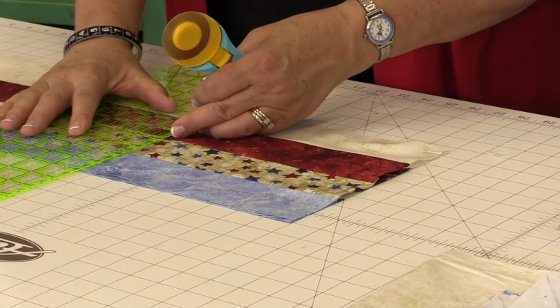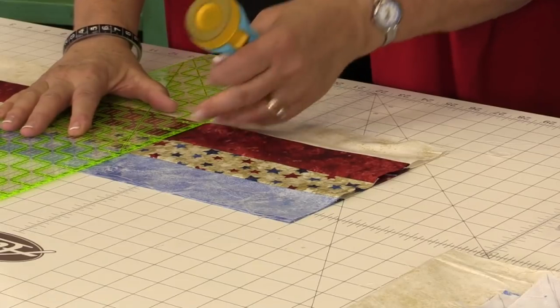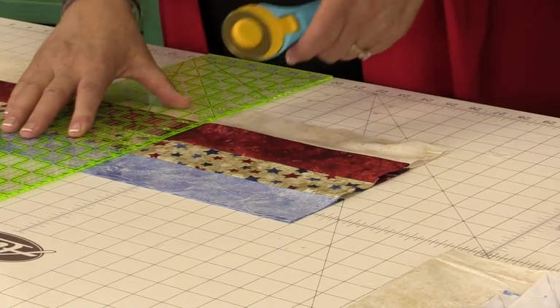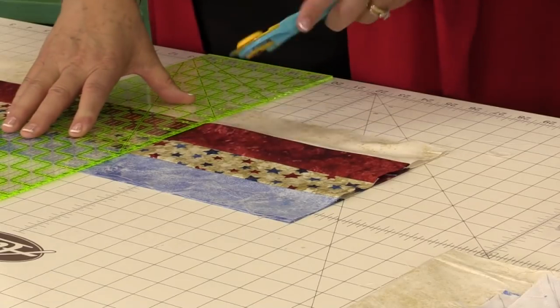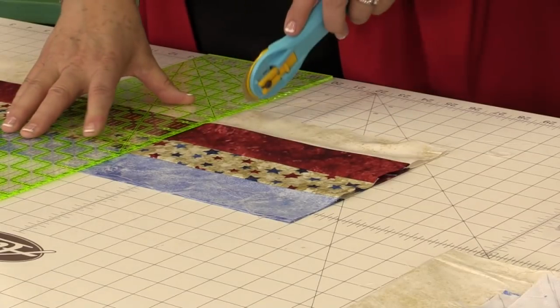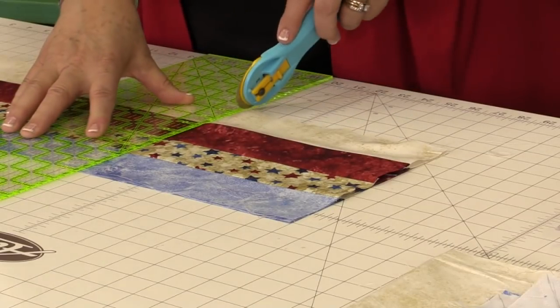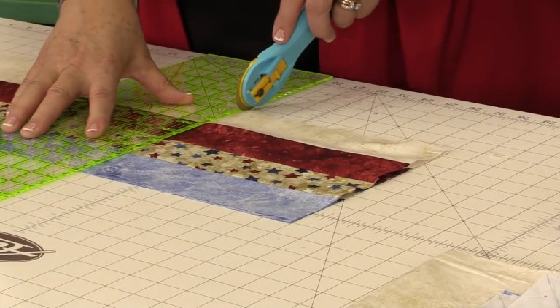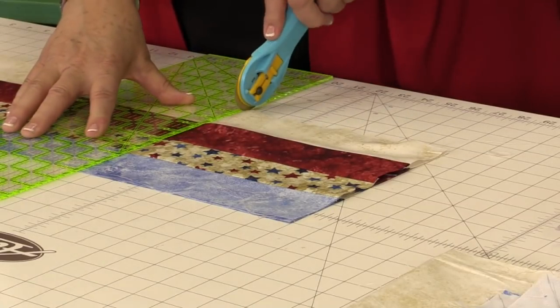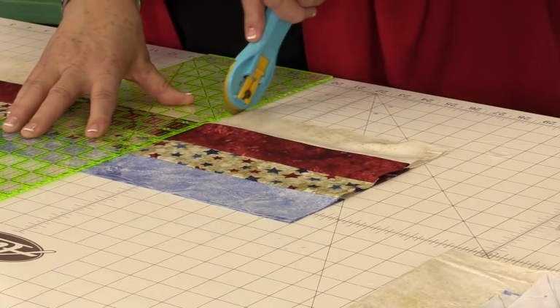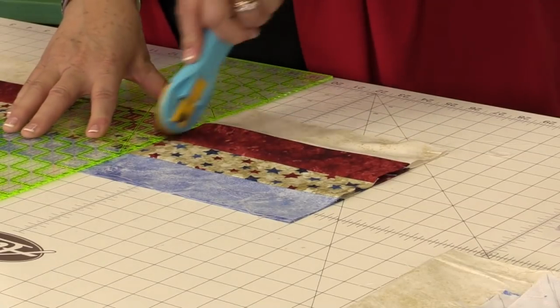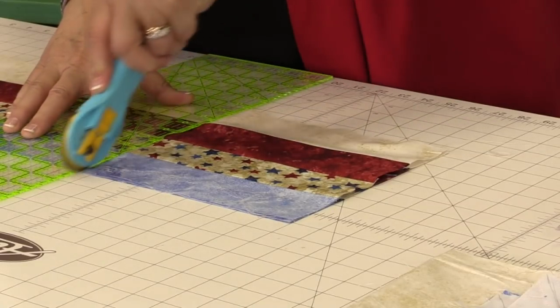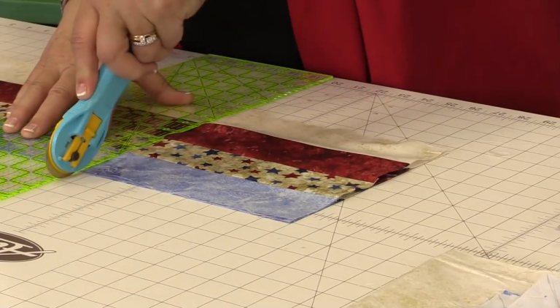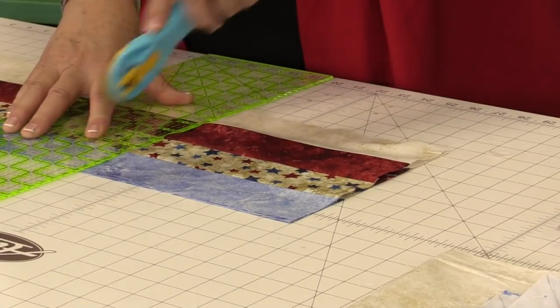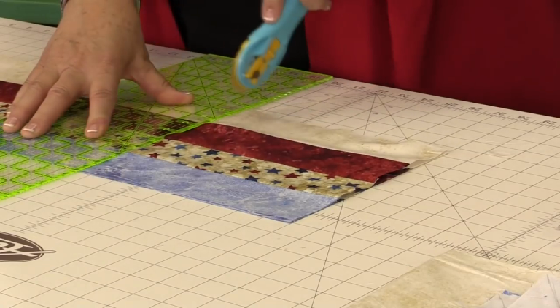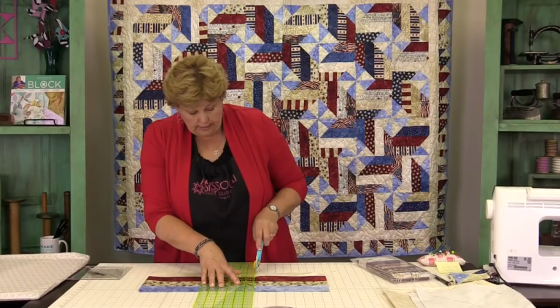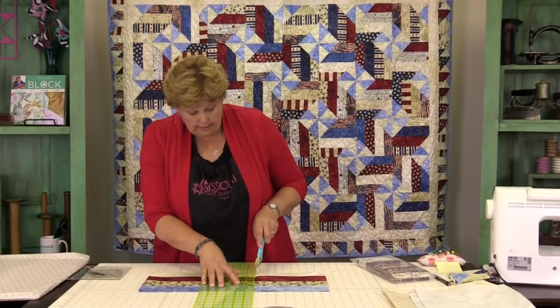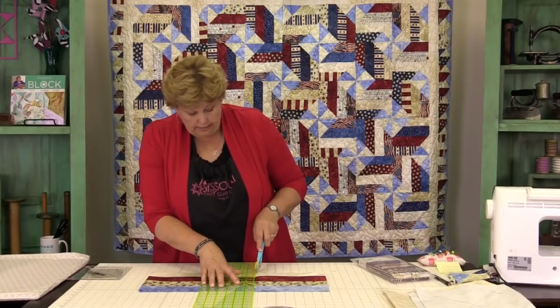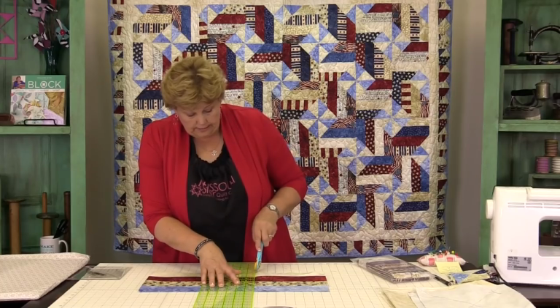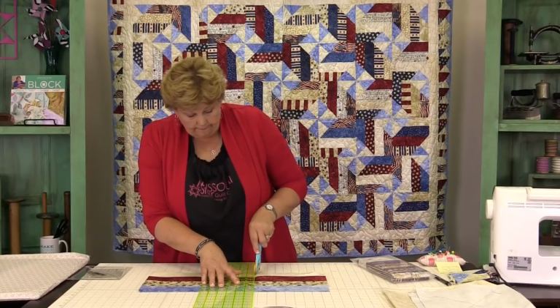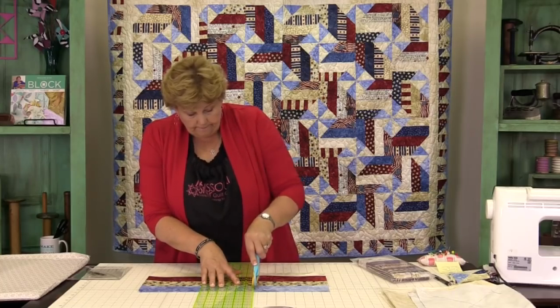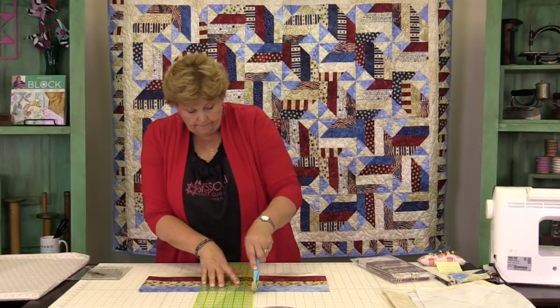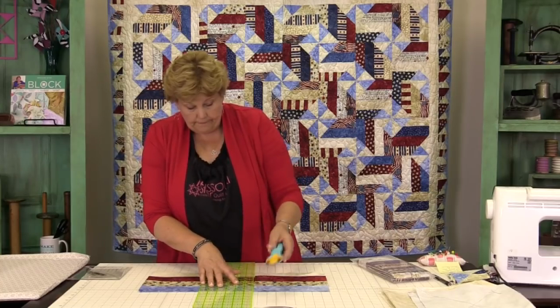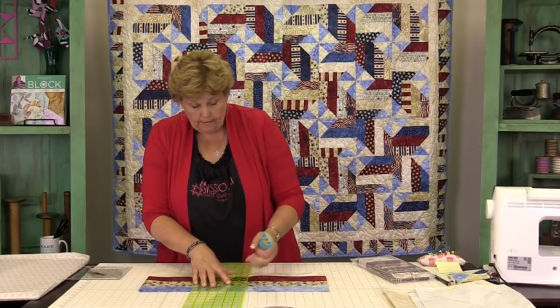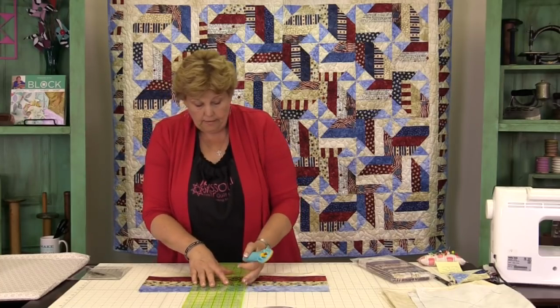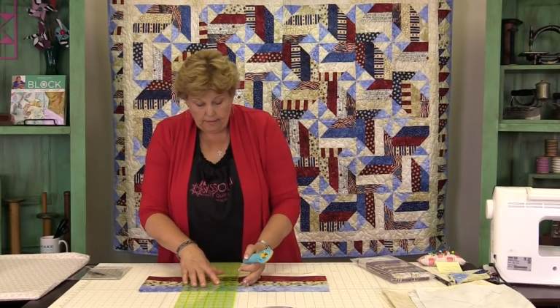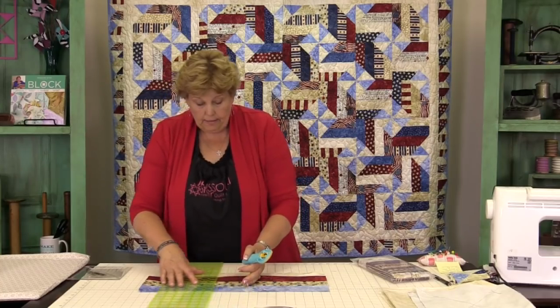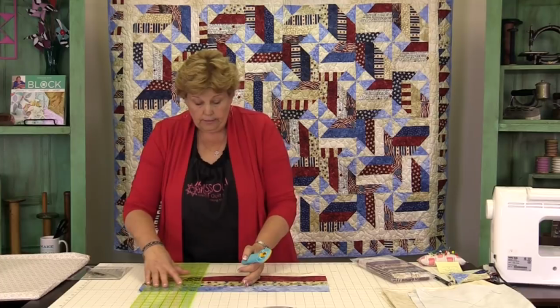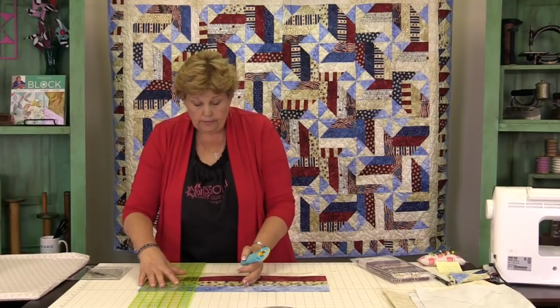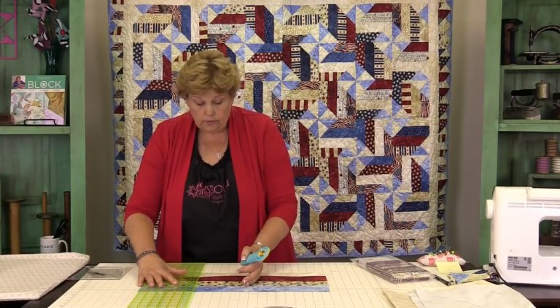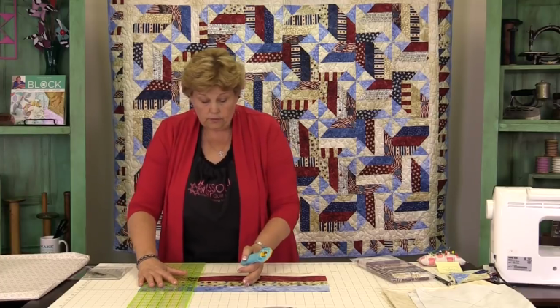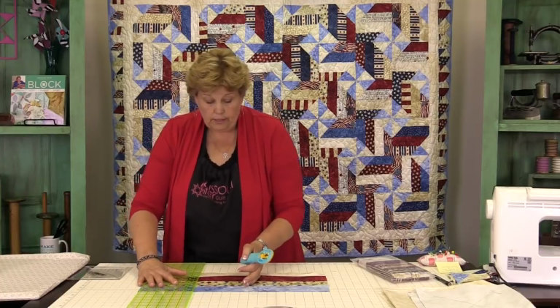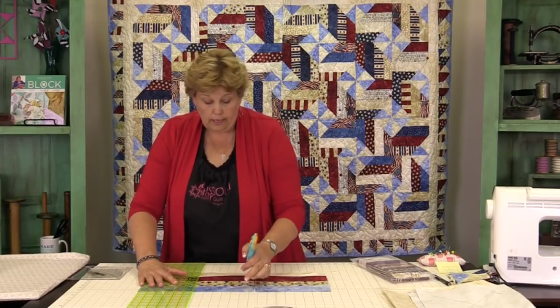Make sure that I have my blocks lined up just like this.